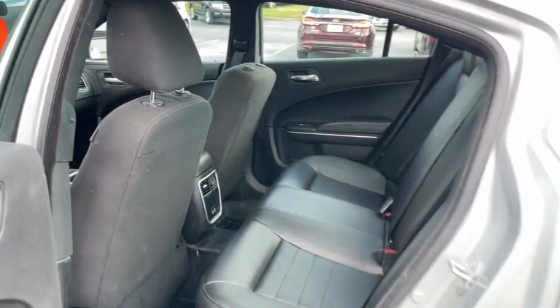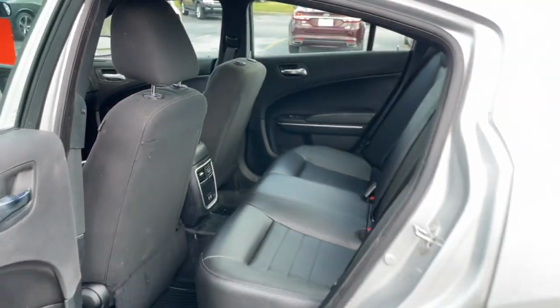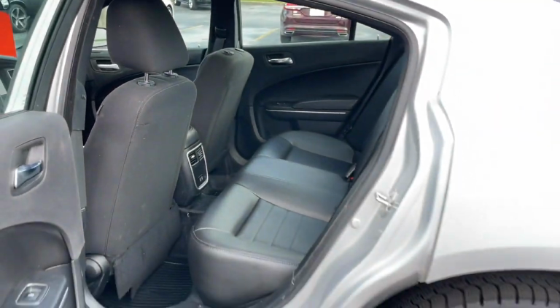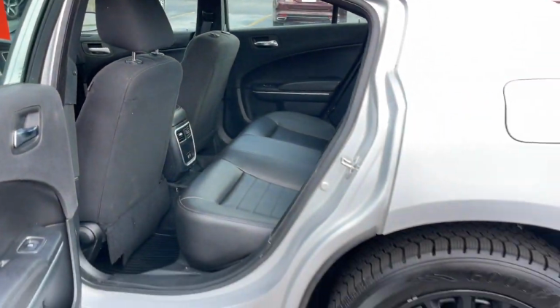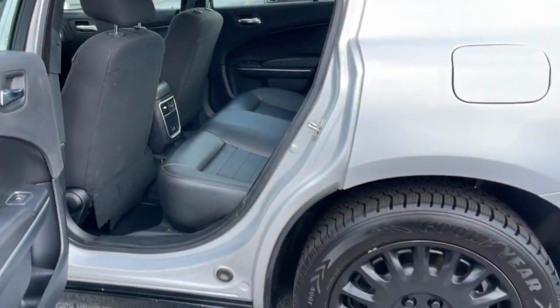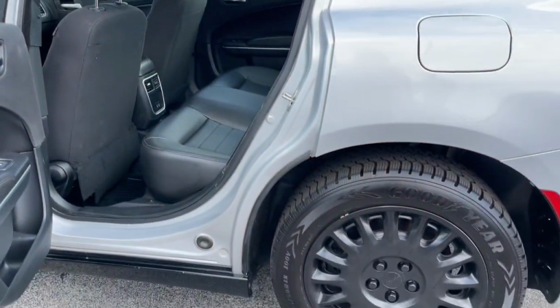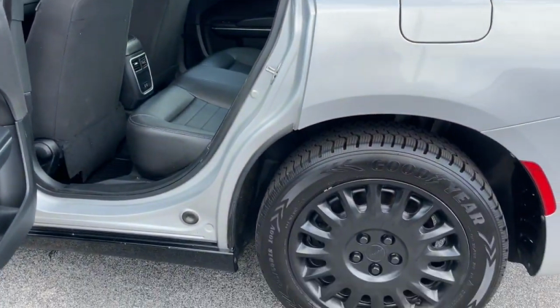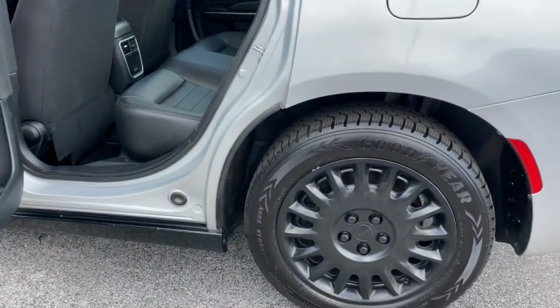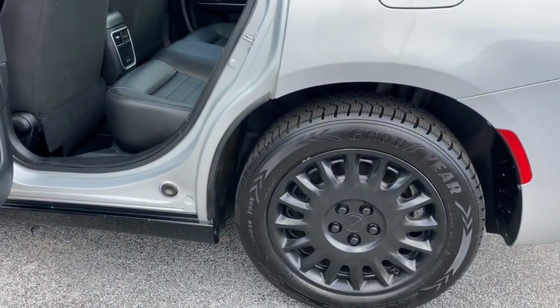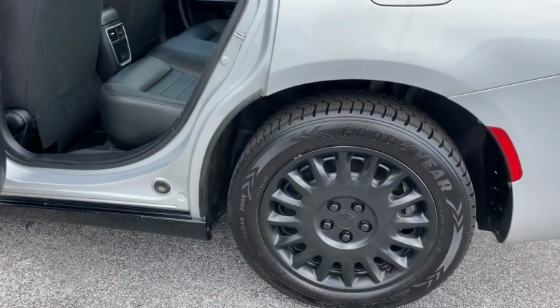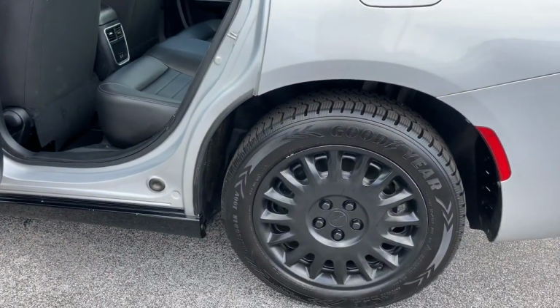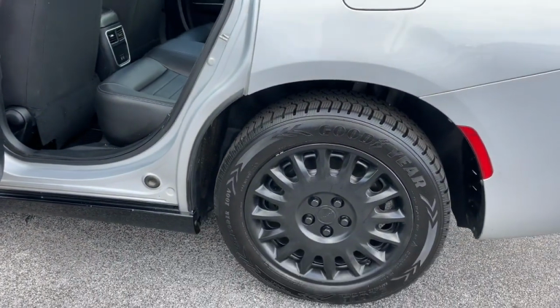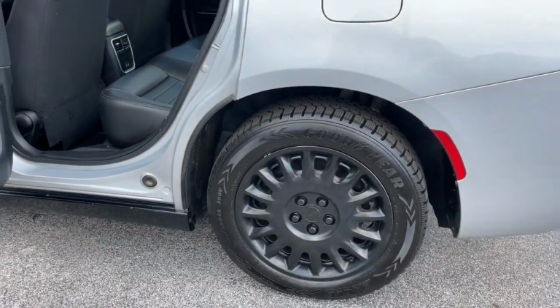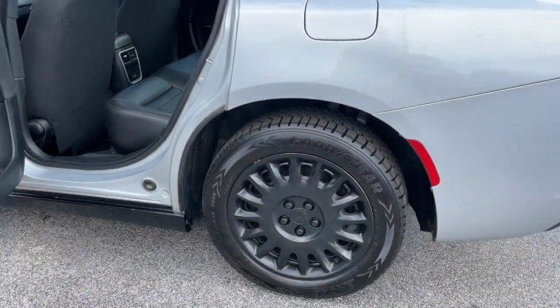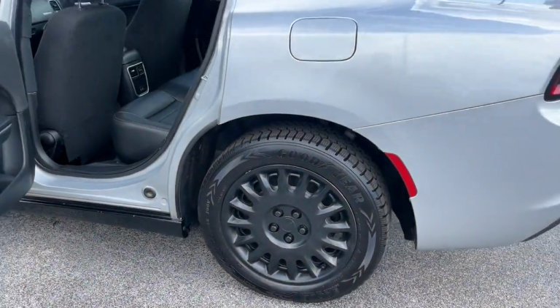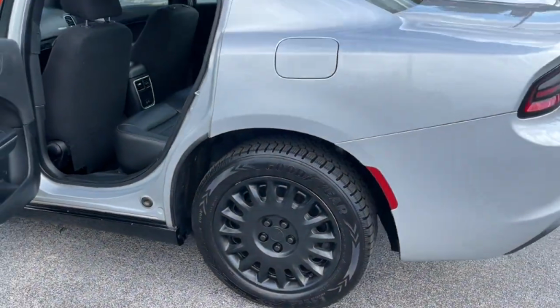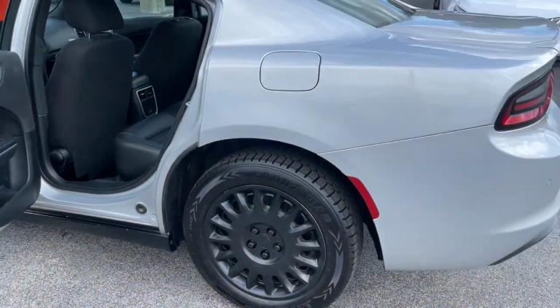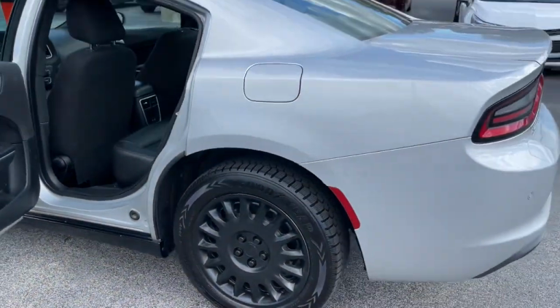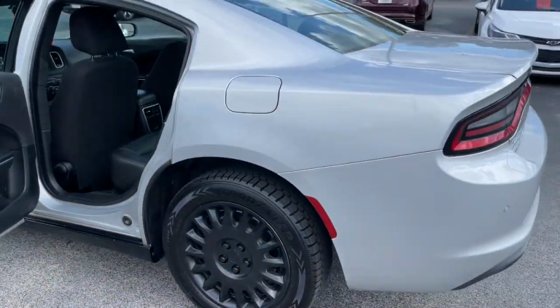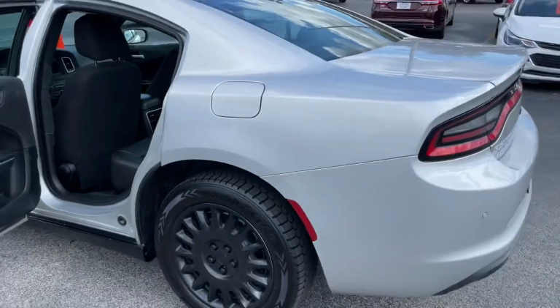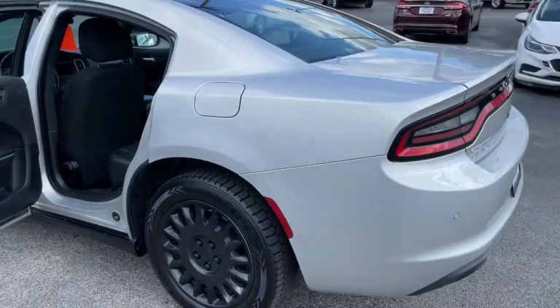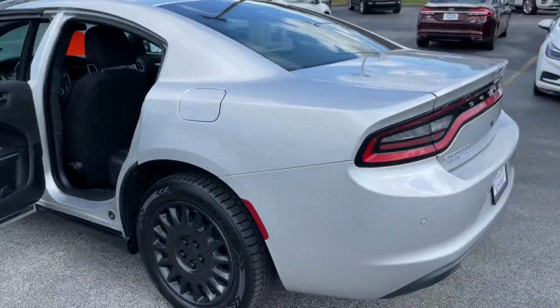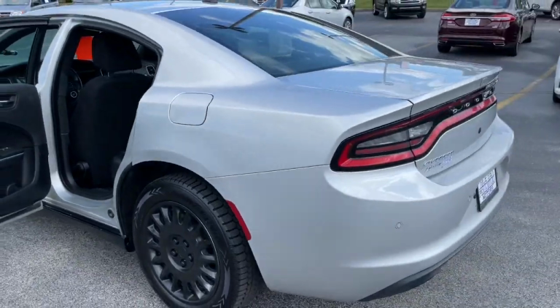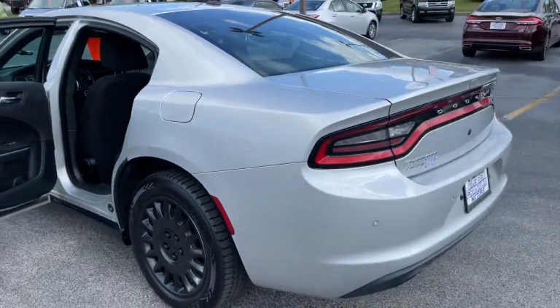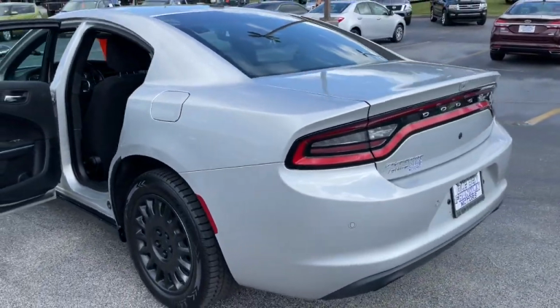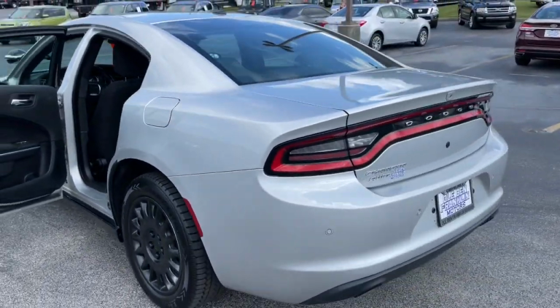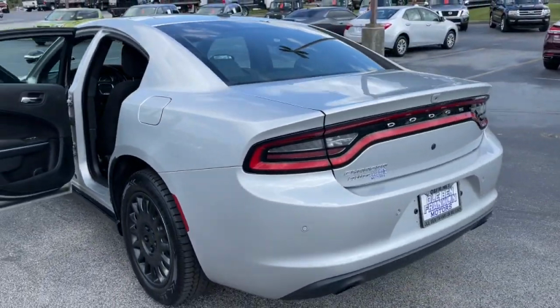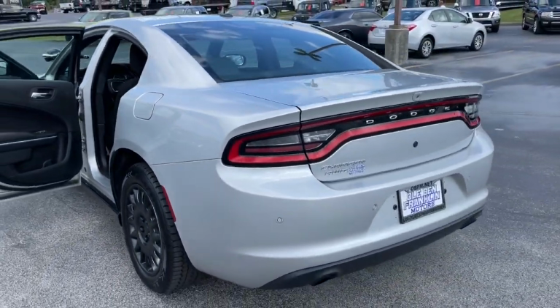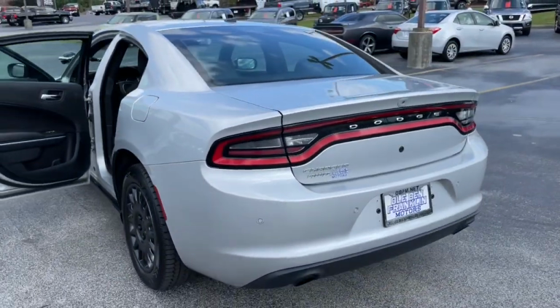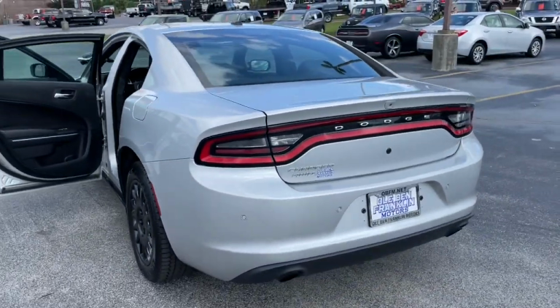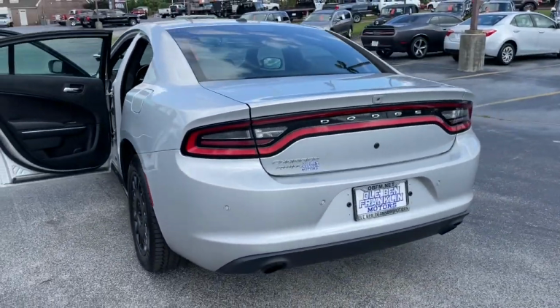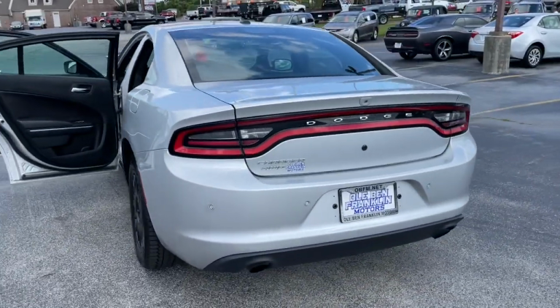Tire pressure monitoring system, four-wheel ABS, child safety locks.